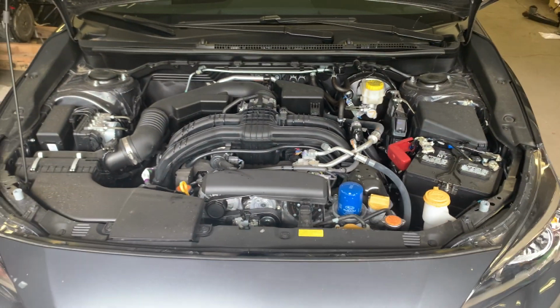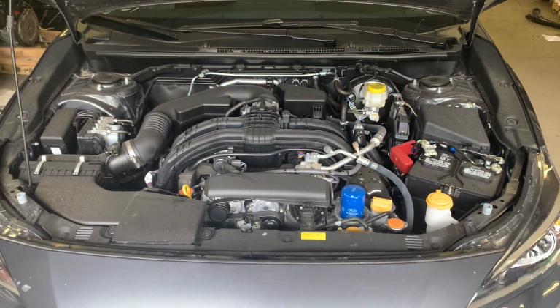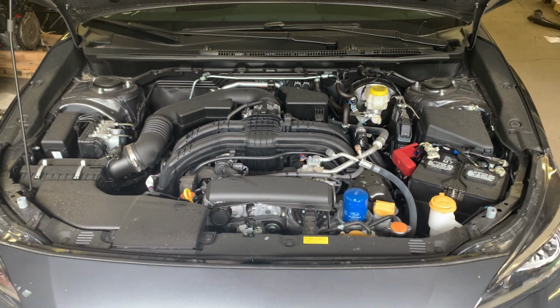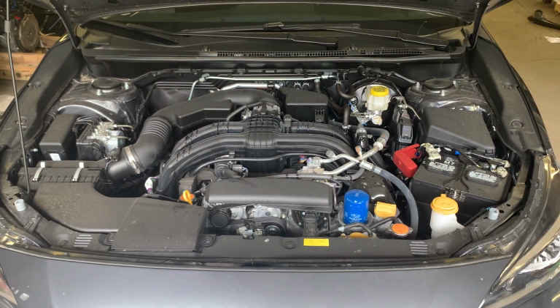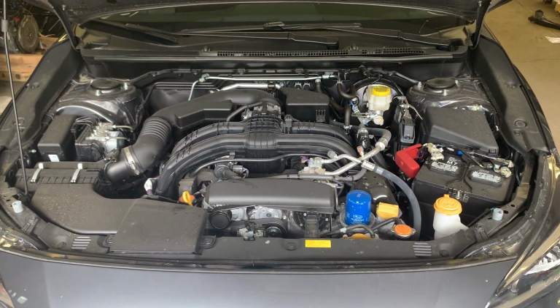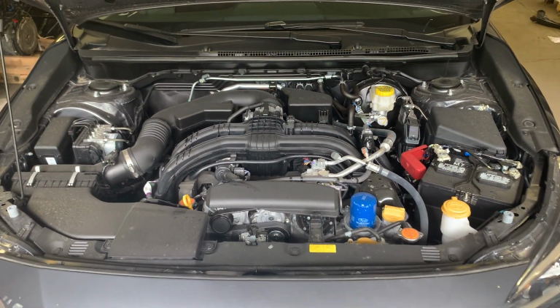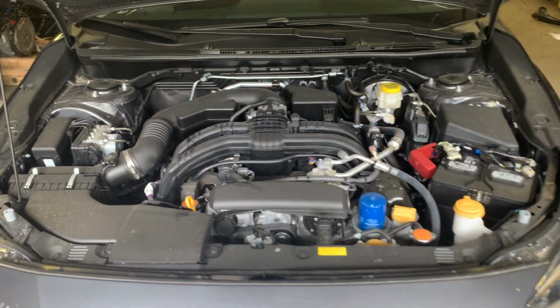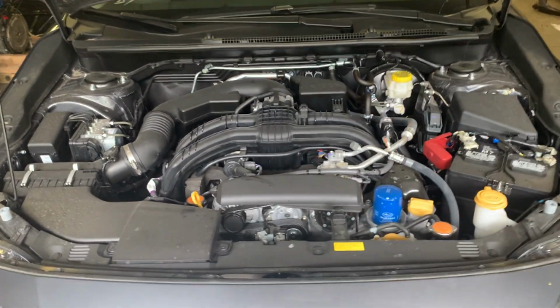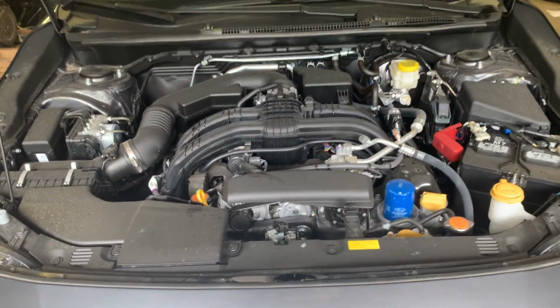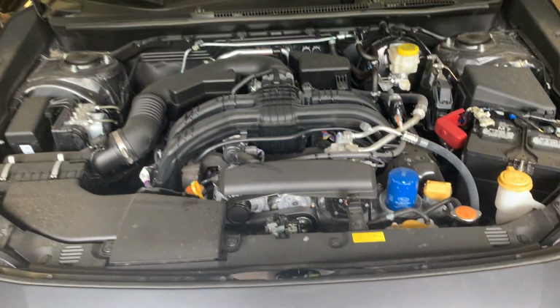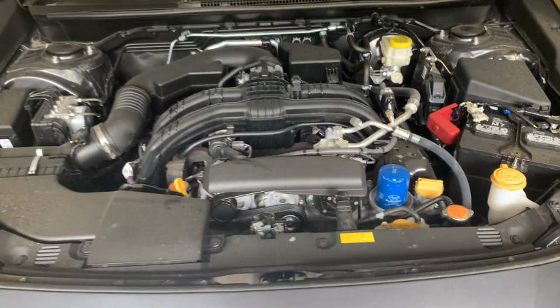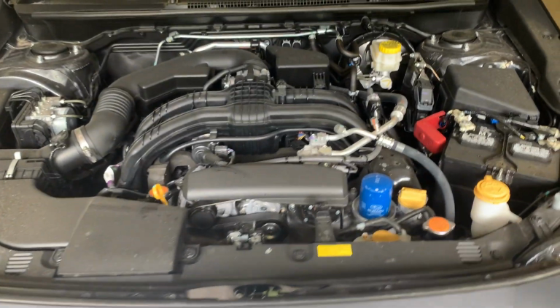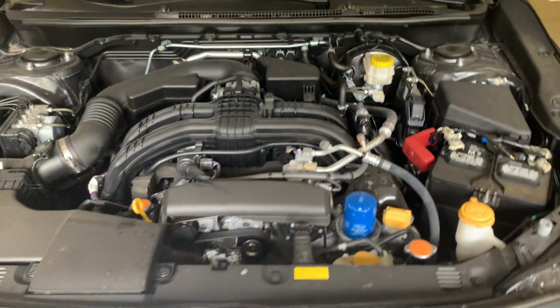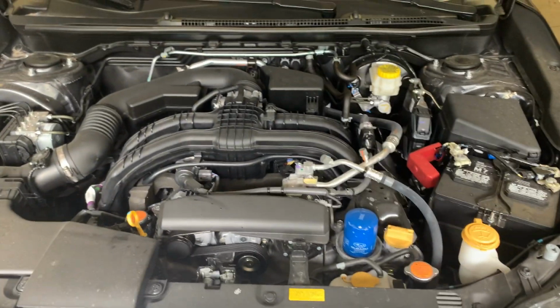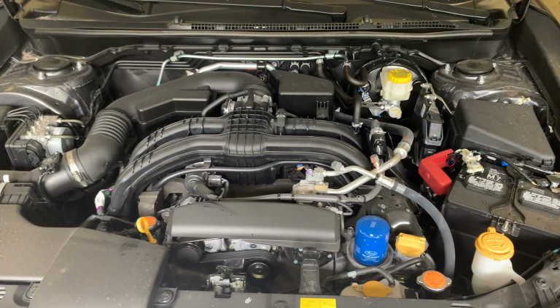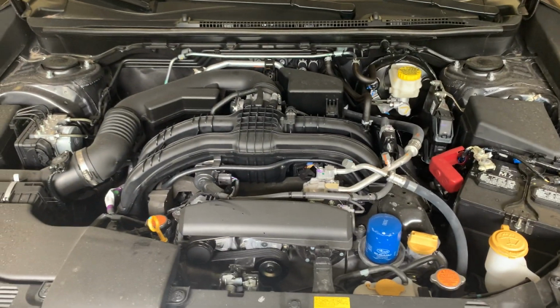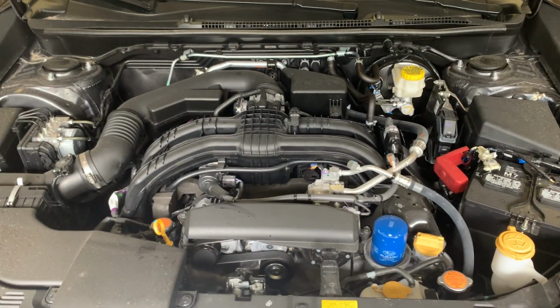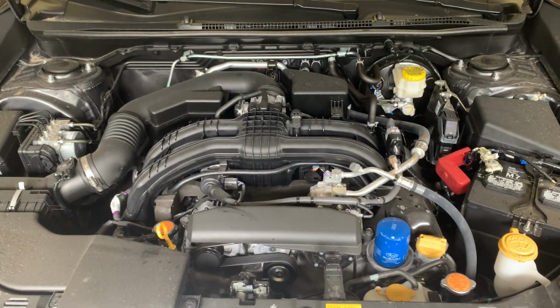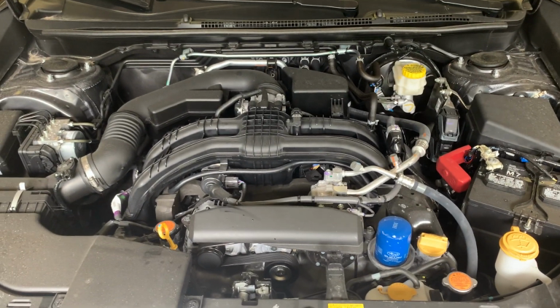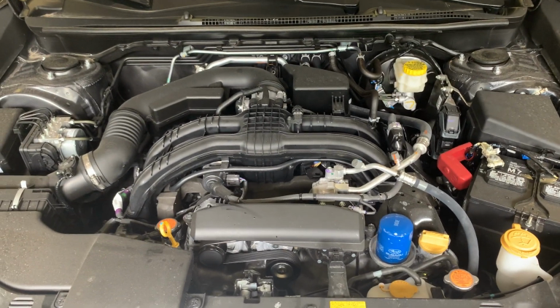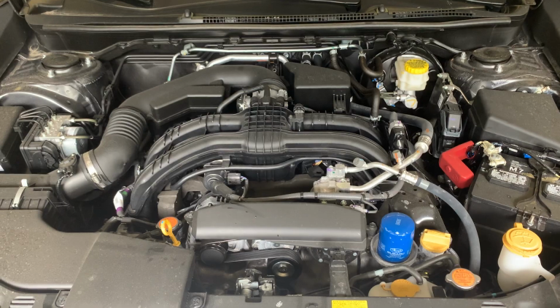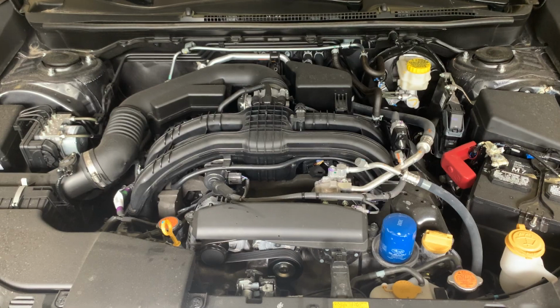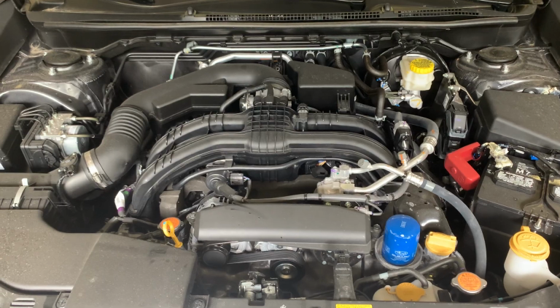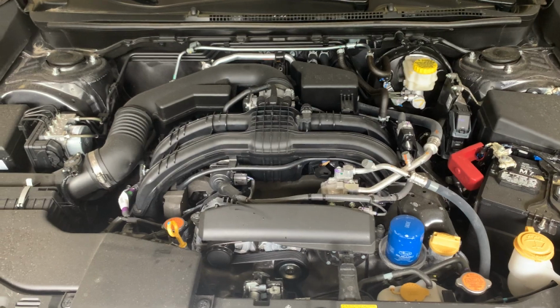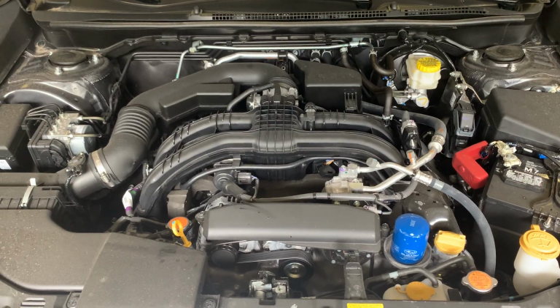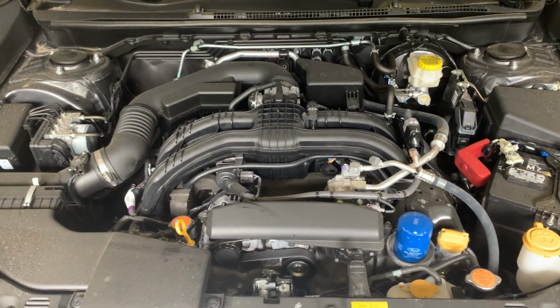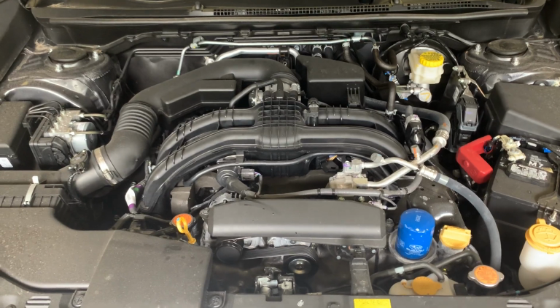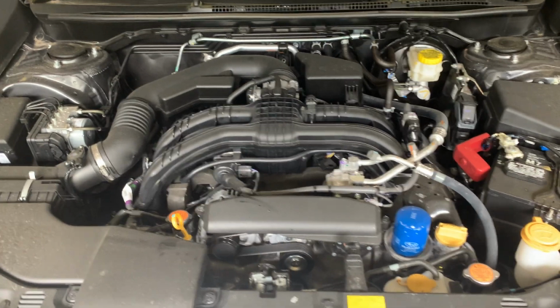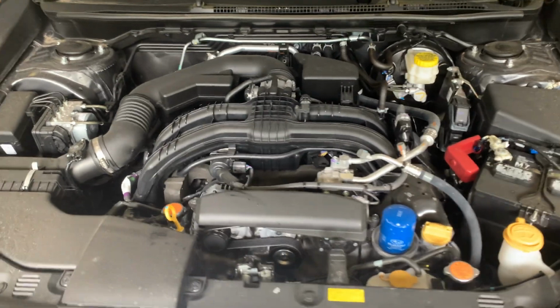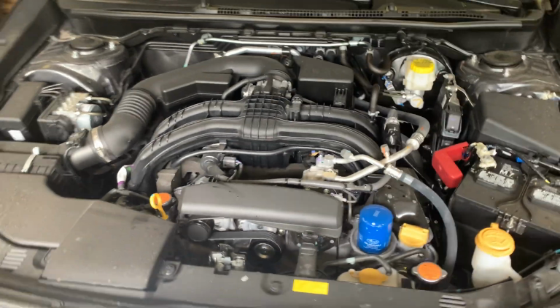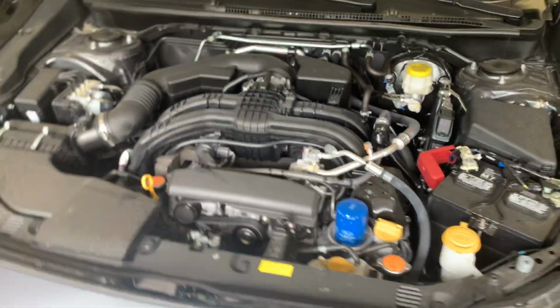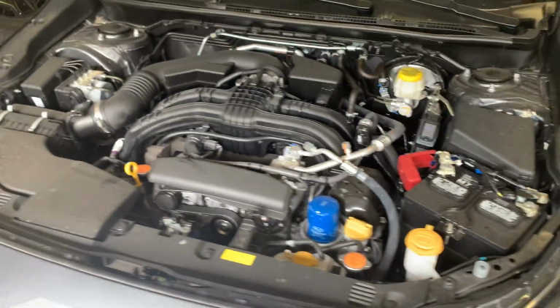There's our 2.0 liter engine. Look at how clean it is under the hood — obviously it's brand new with only 800 miles on it.